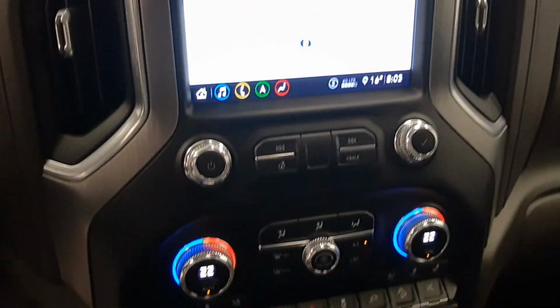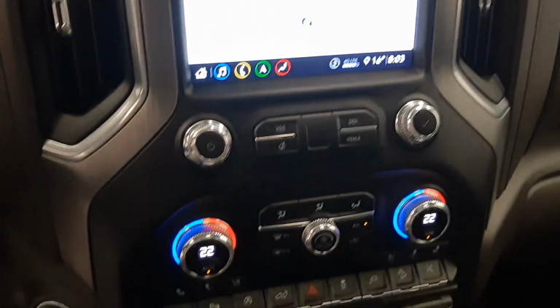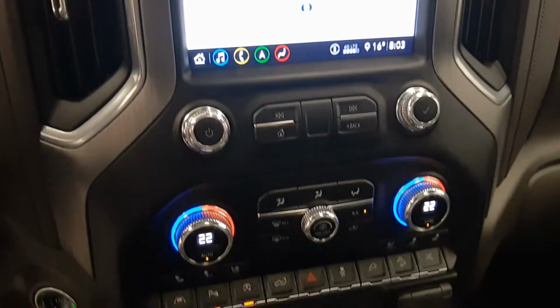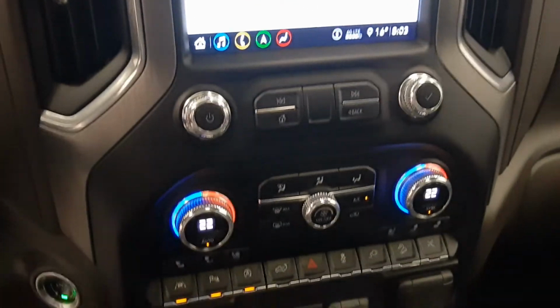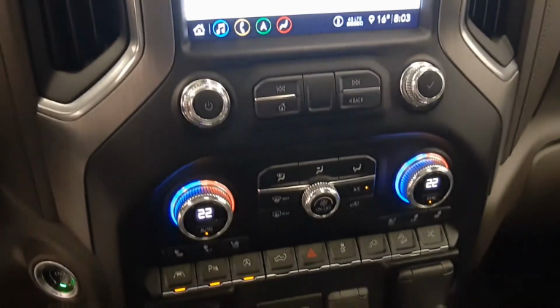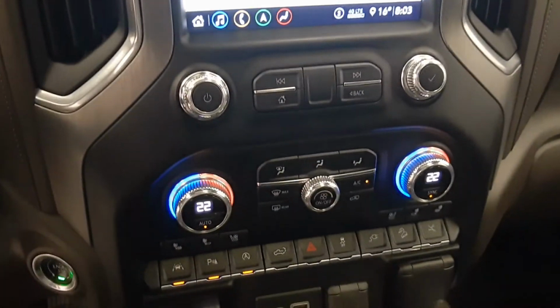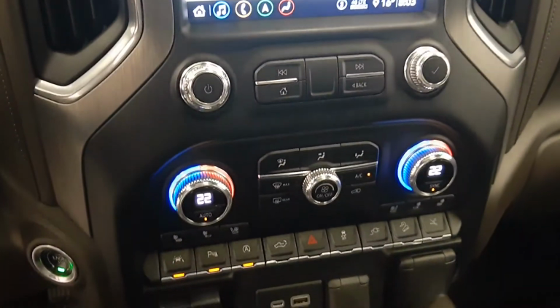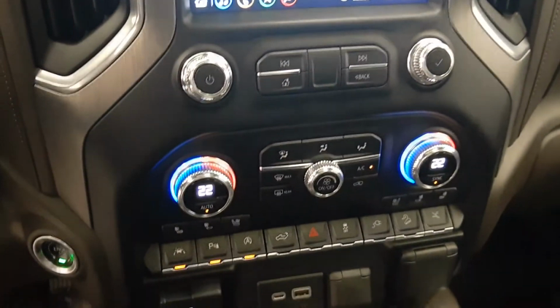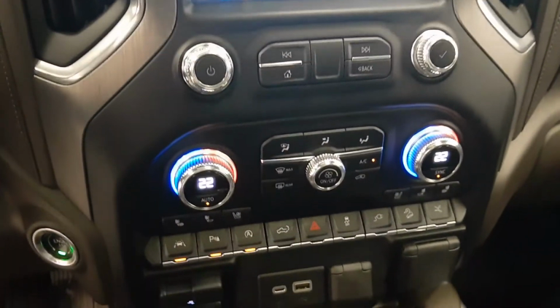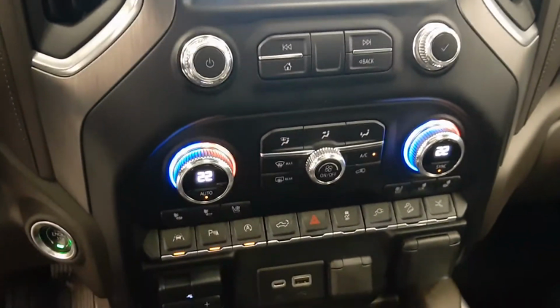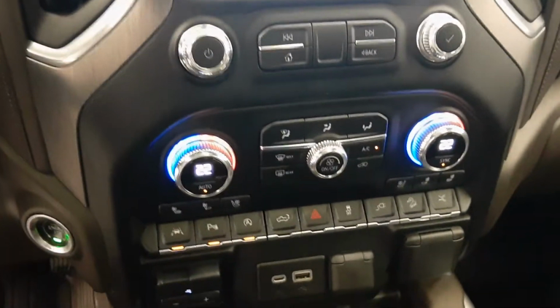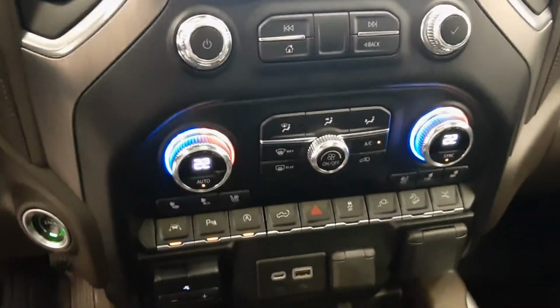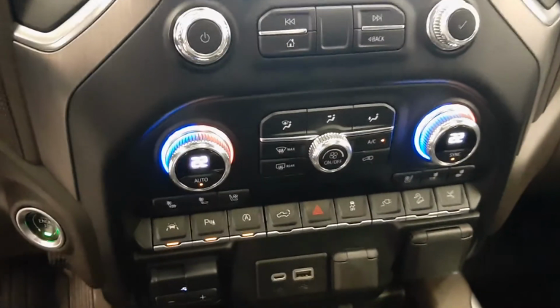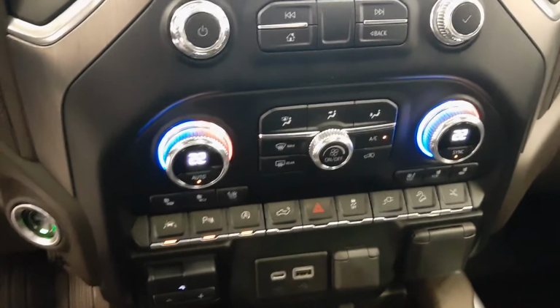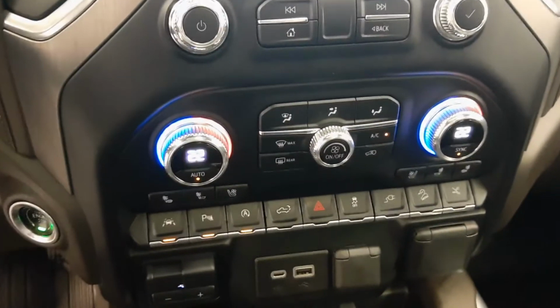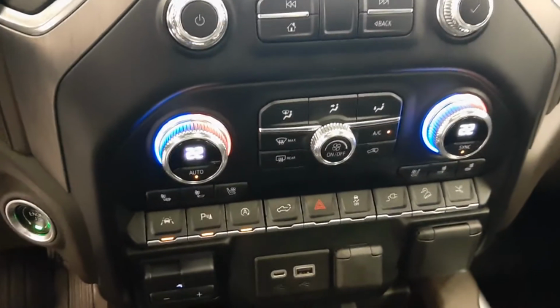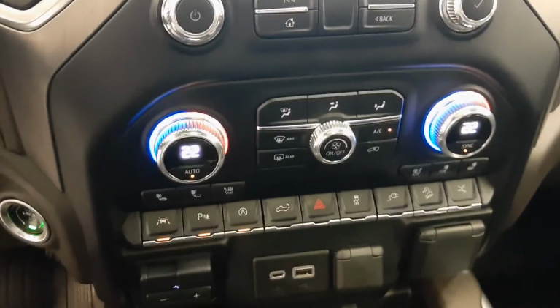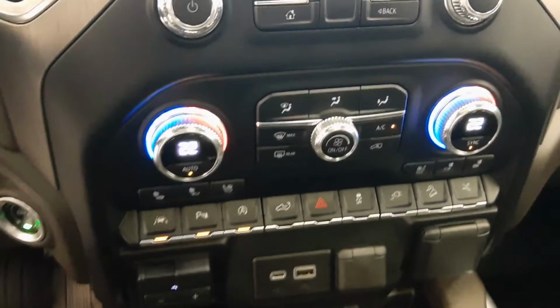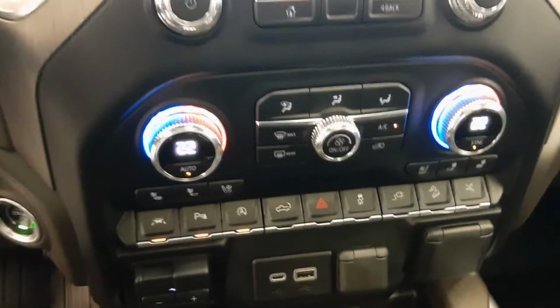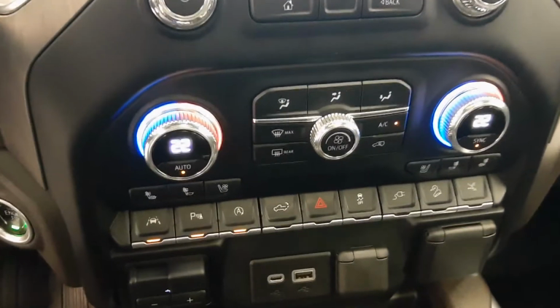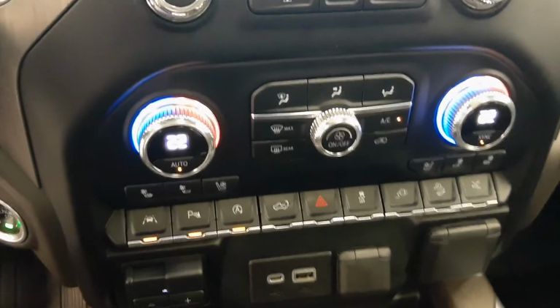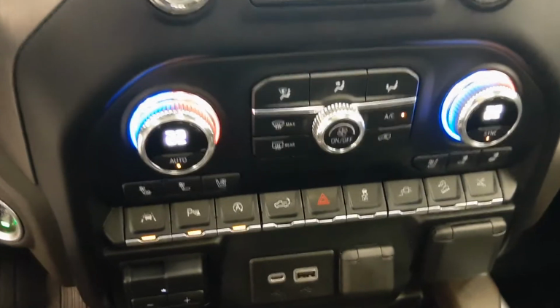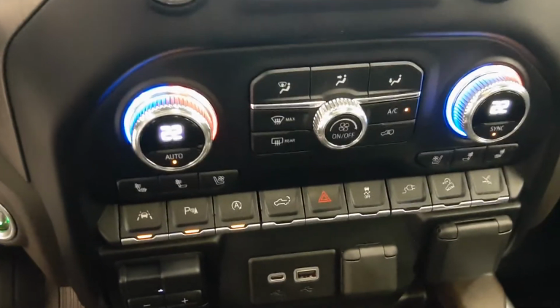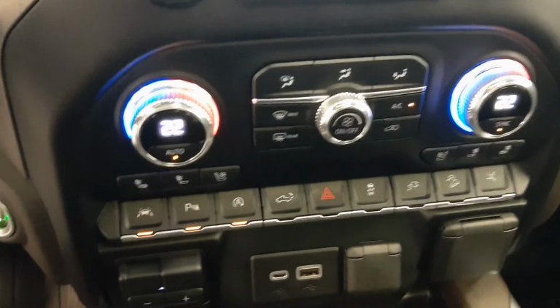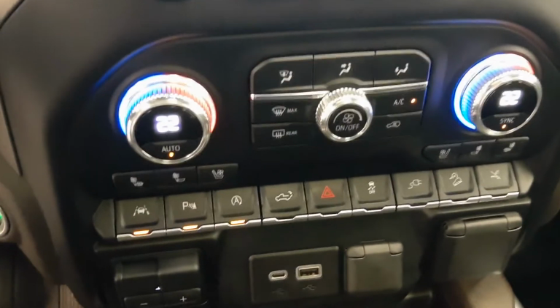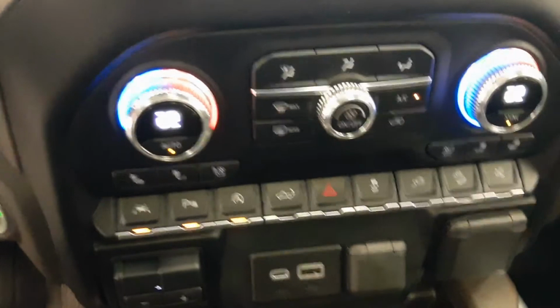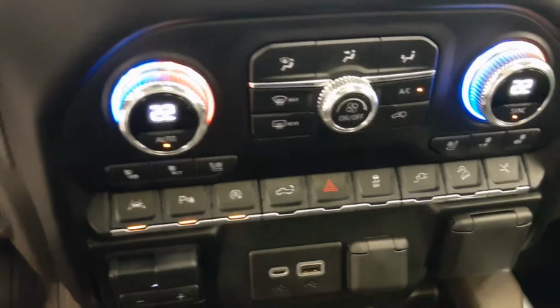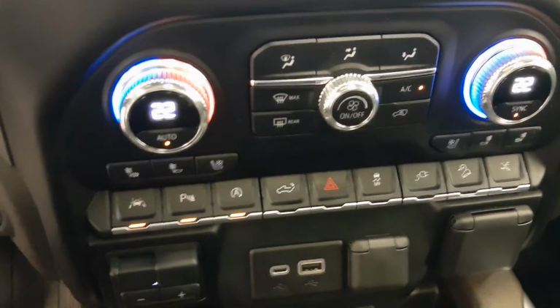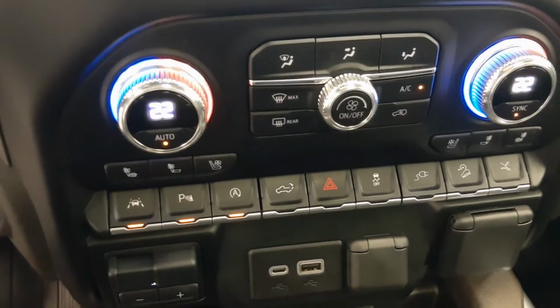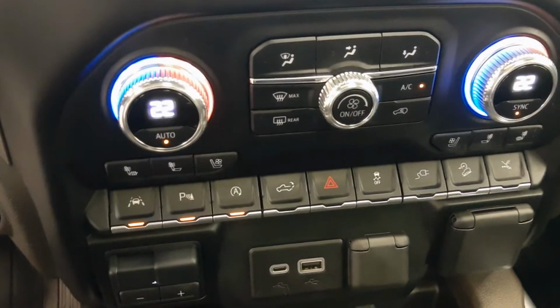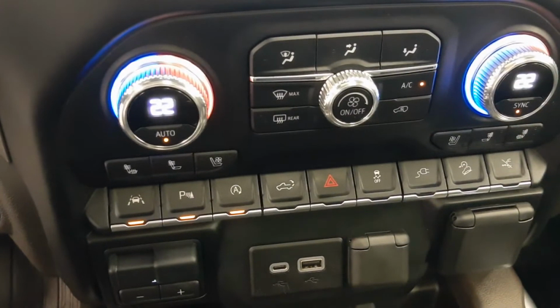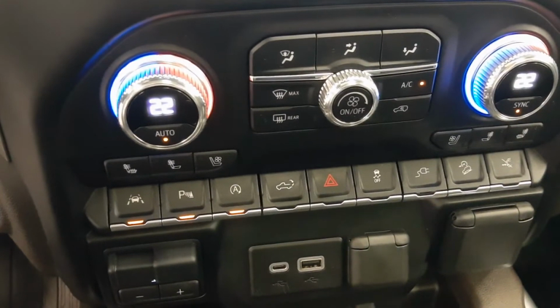Dual zone climate control with AC, heated and cooled seats, and lane departure warning.